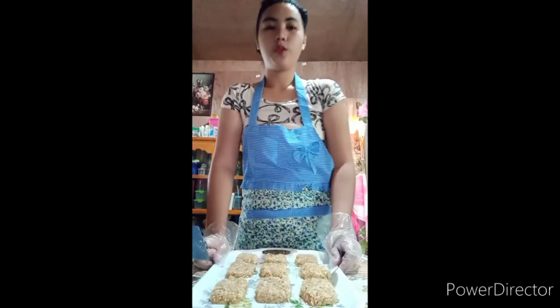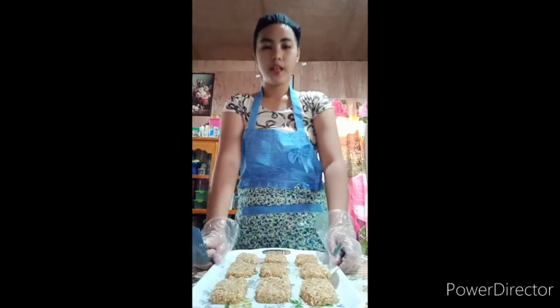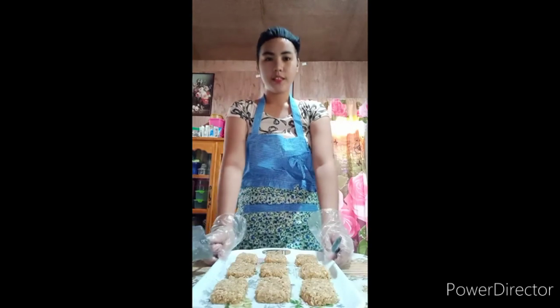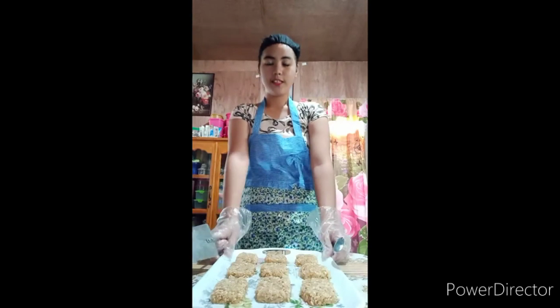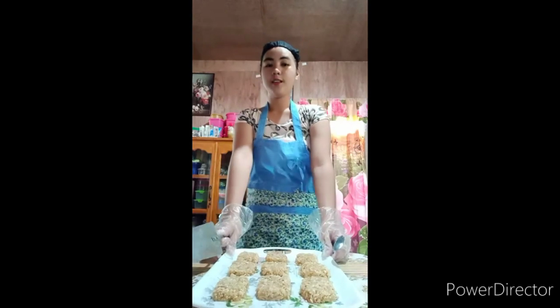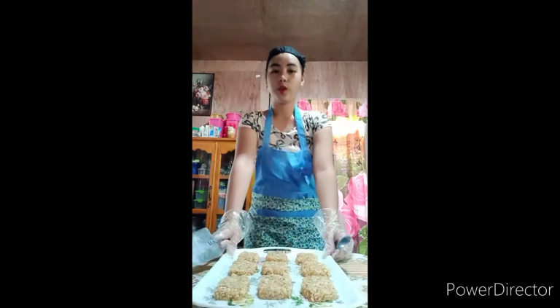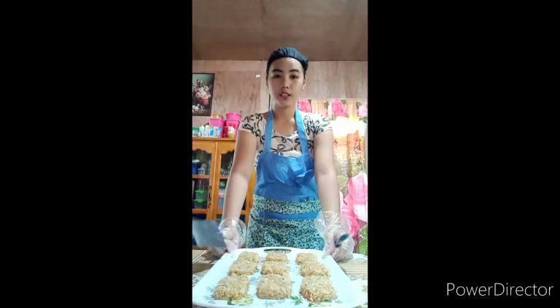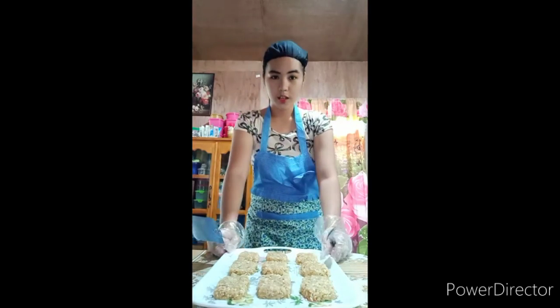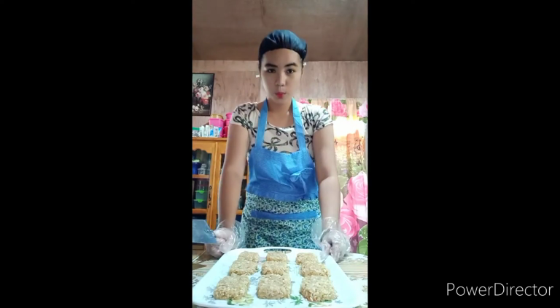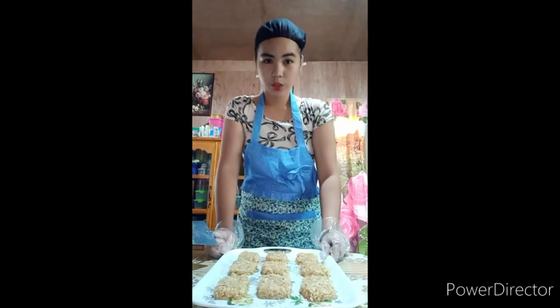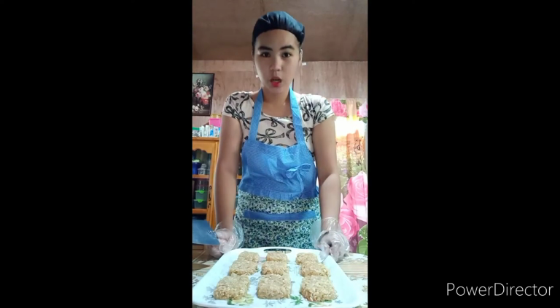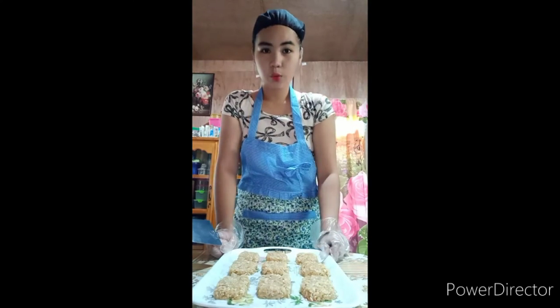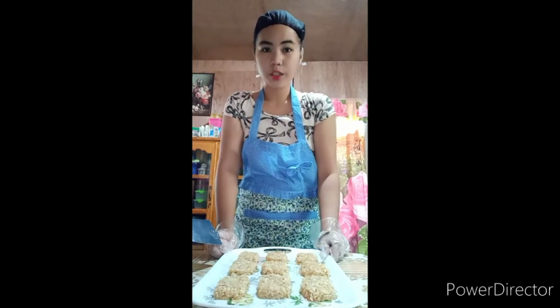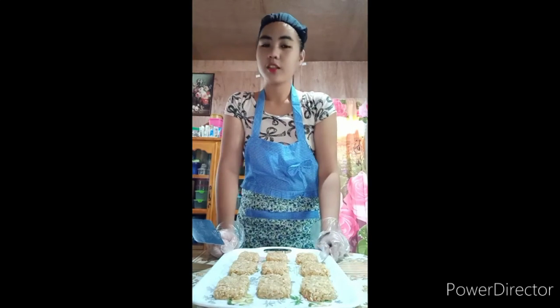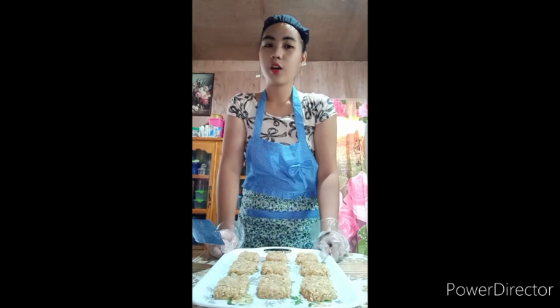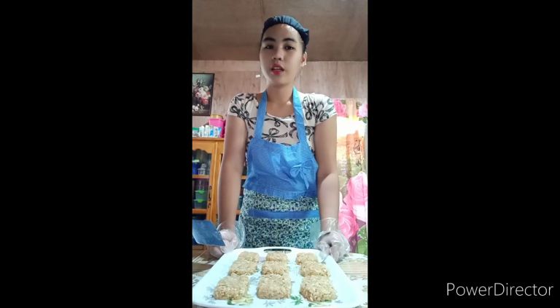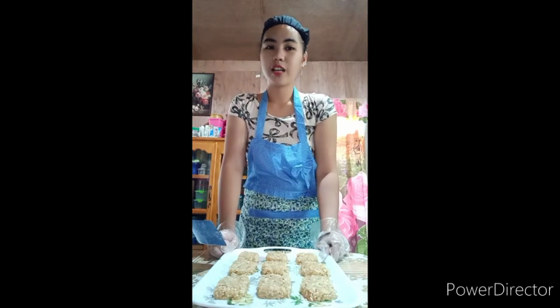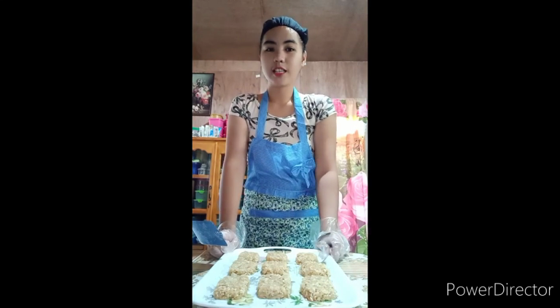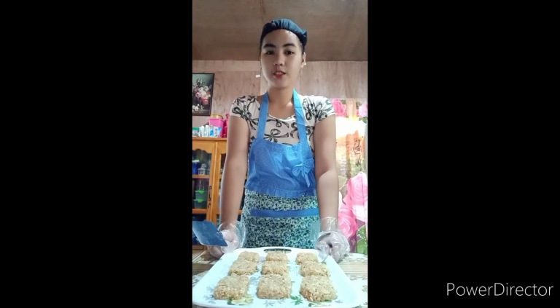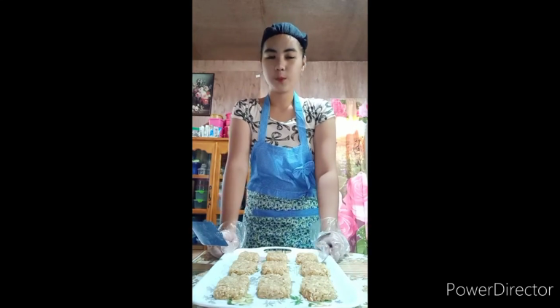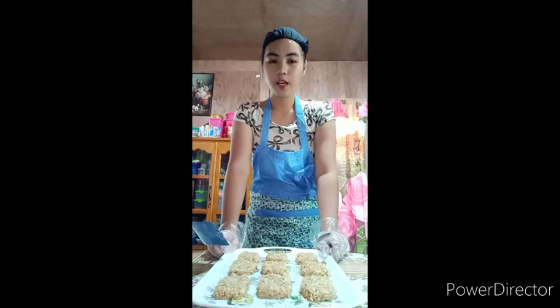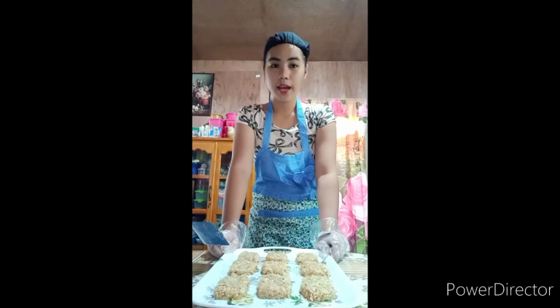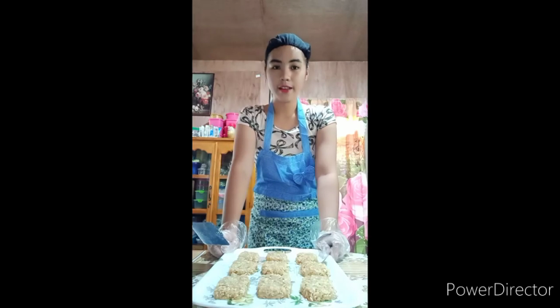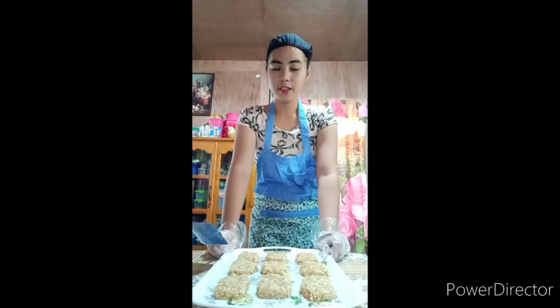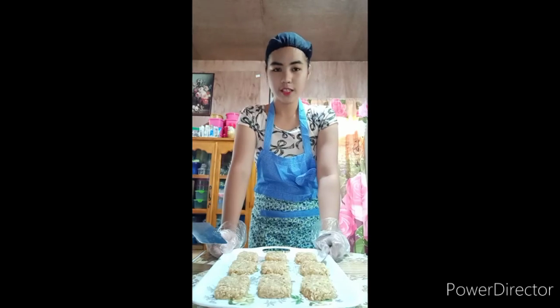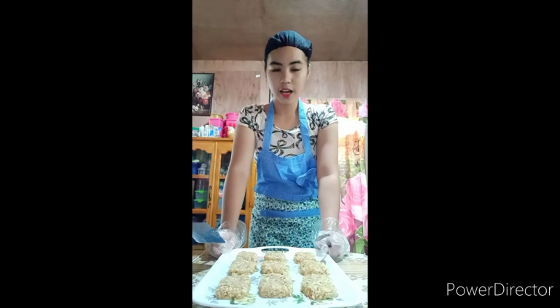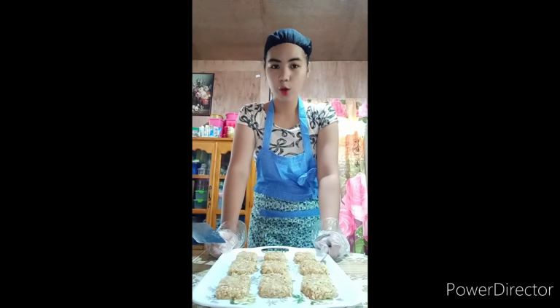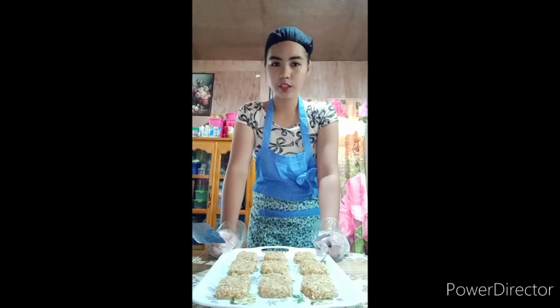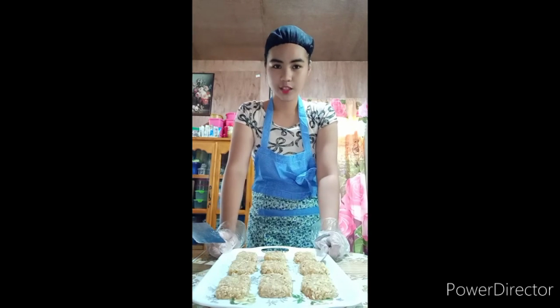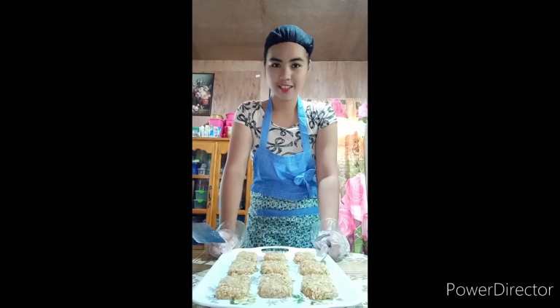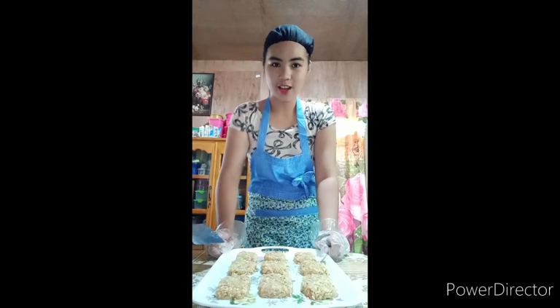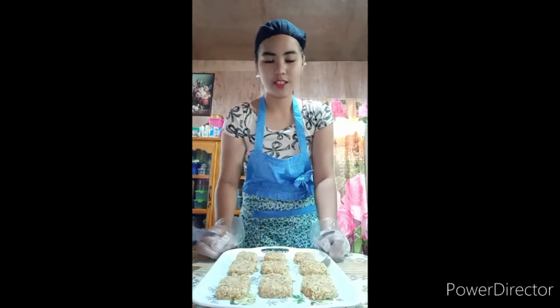Okay, that's it! We are done molding our coconut rice crispy and this is how it turned out.